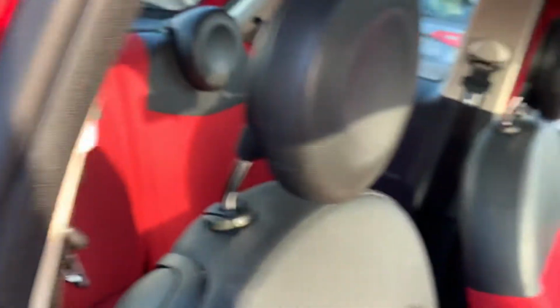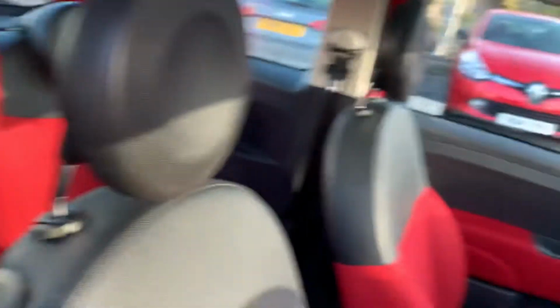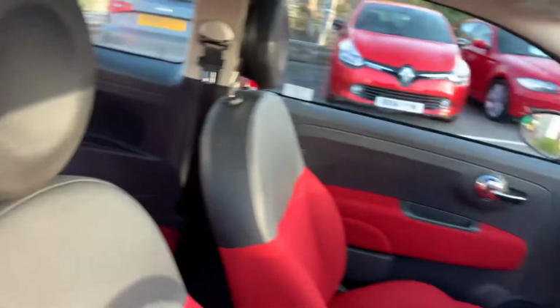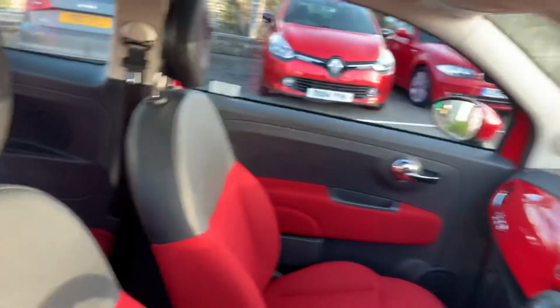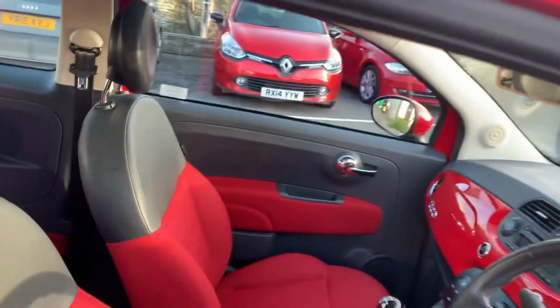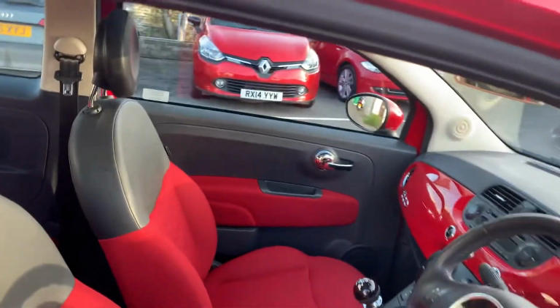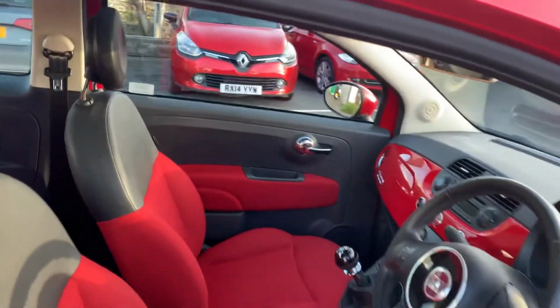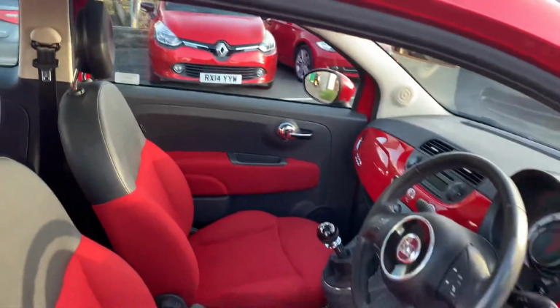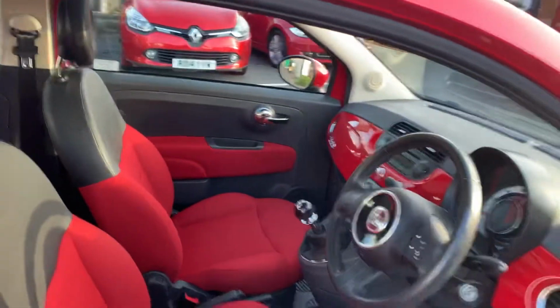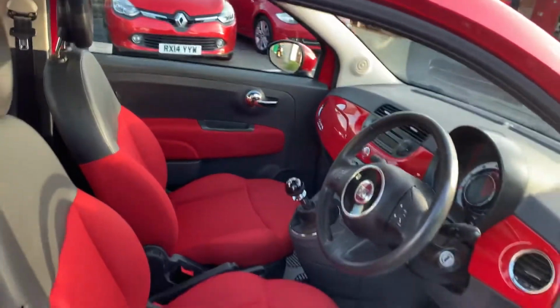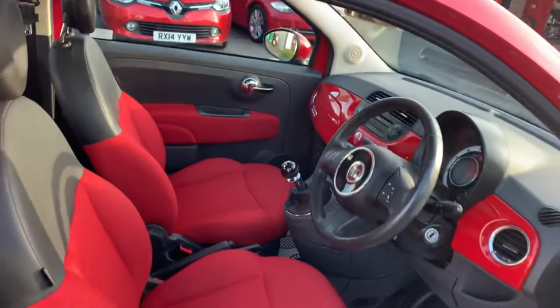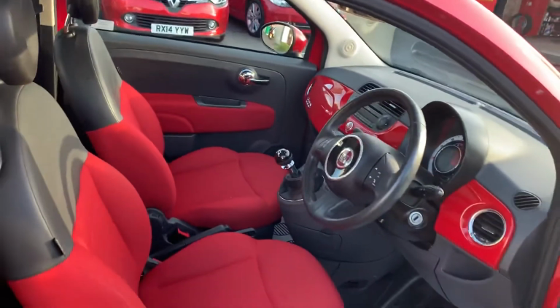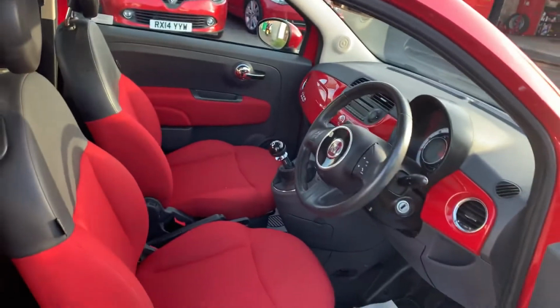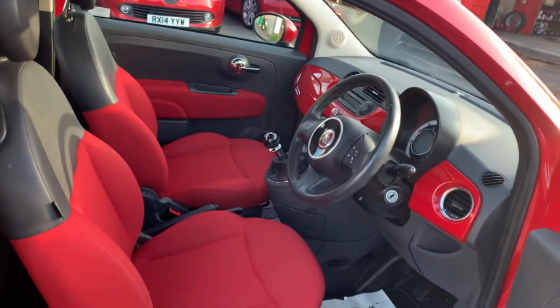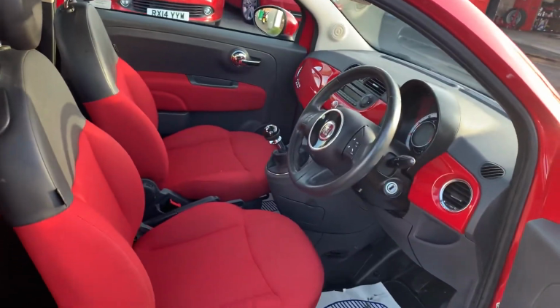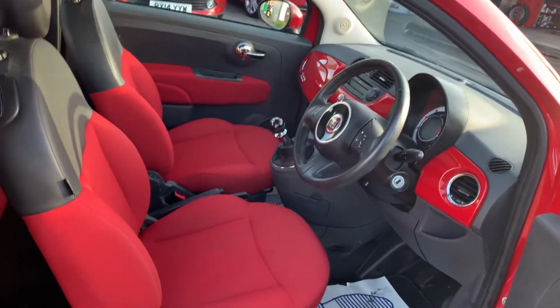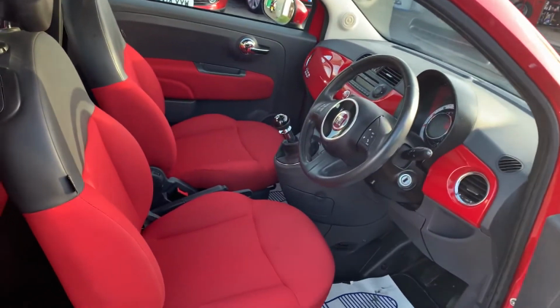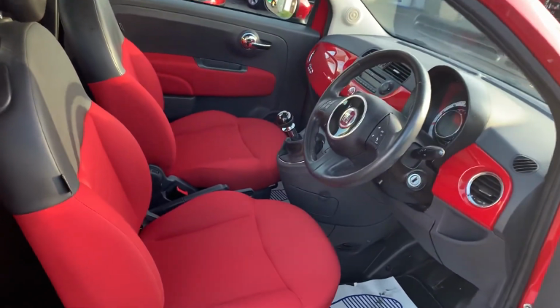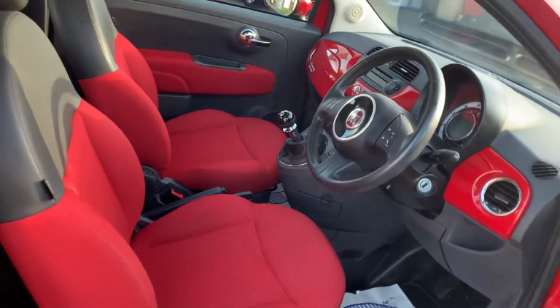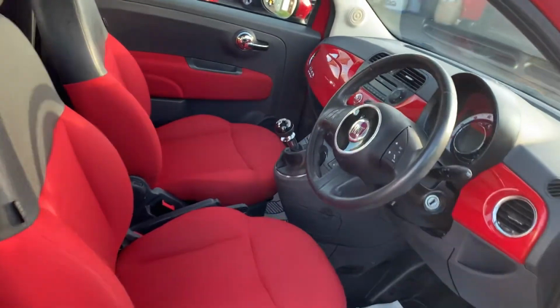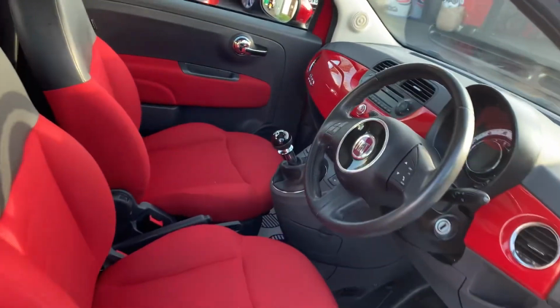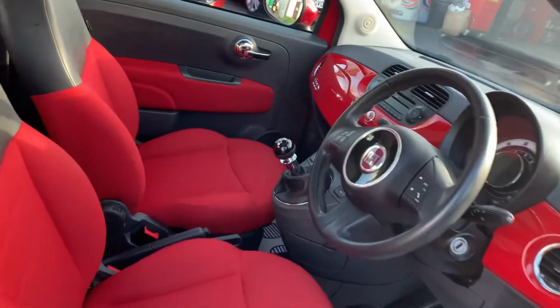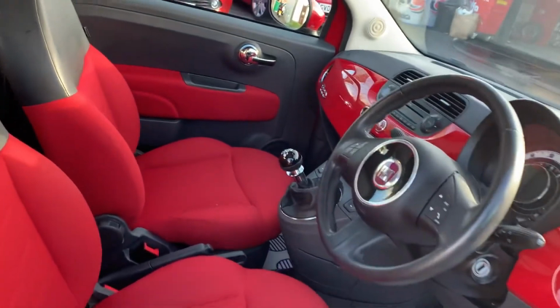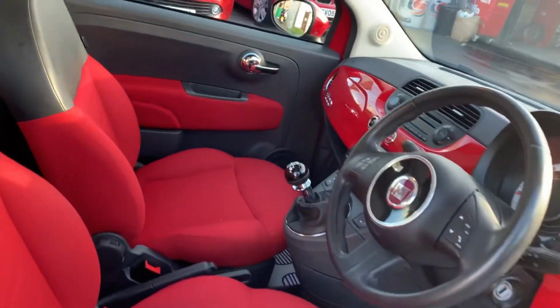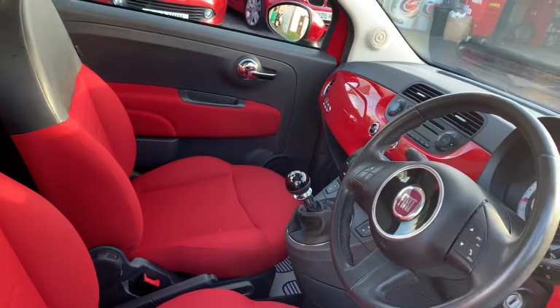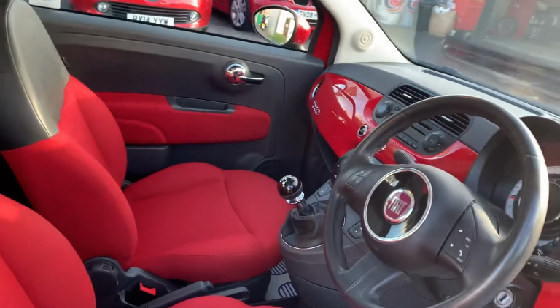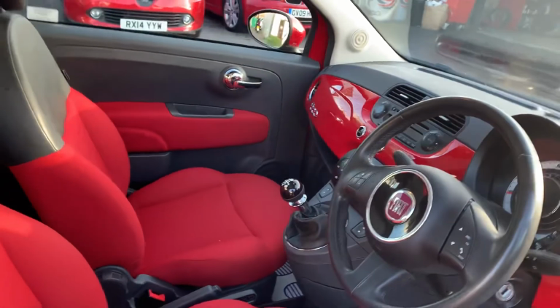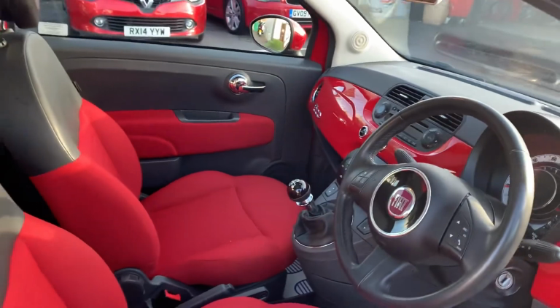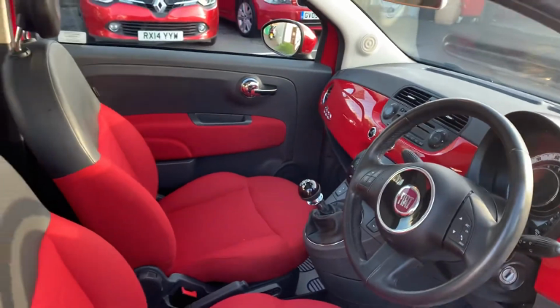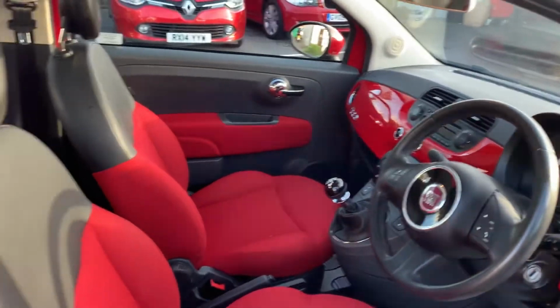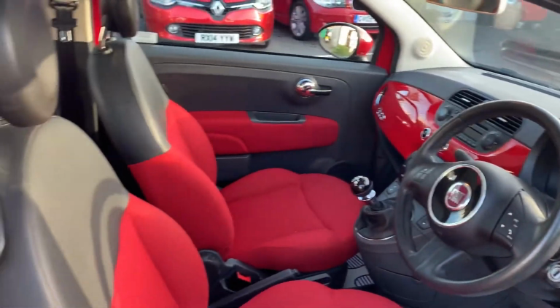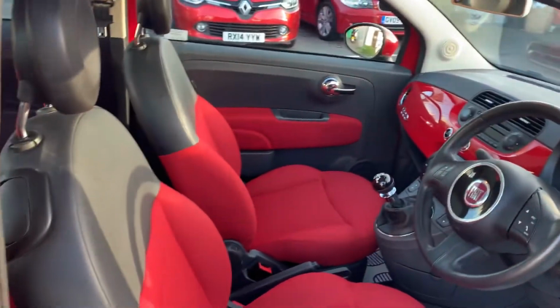And then same again in the front — all really nice and tidy. You can tell this vehicle has really been looked after.